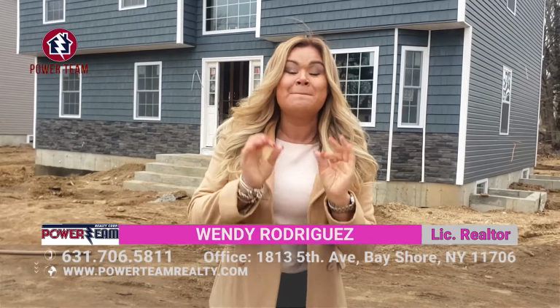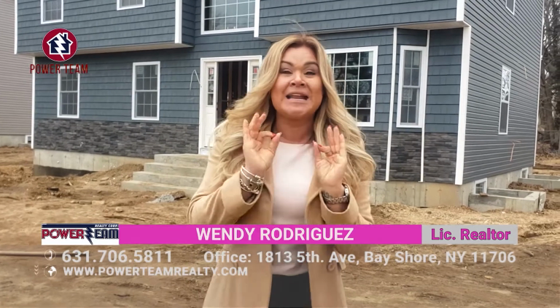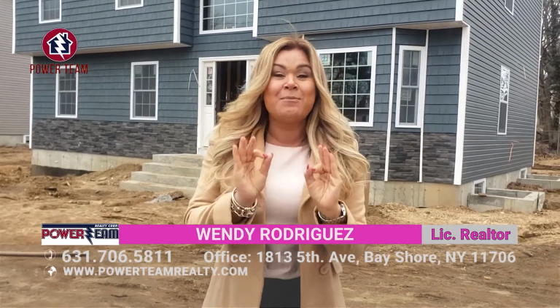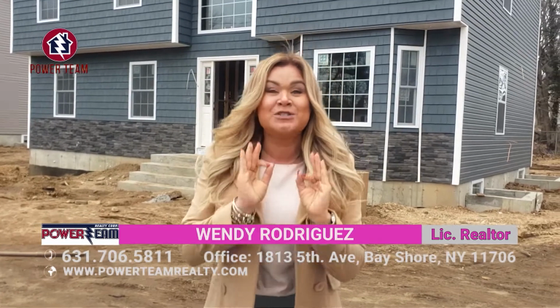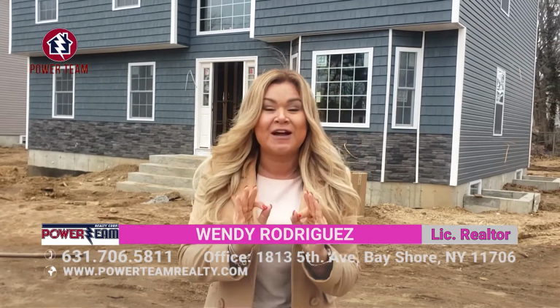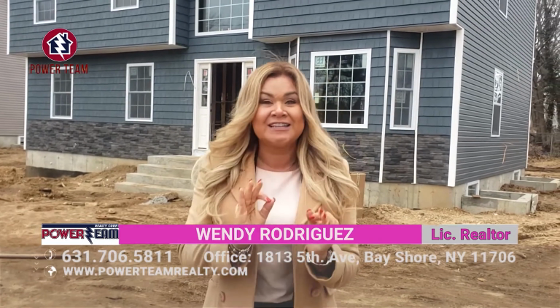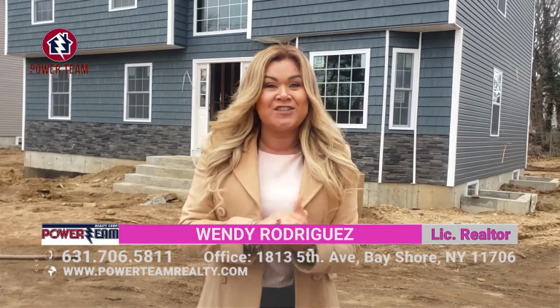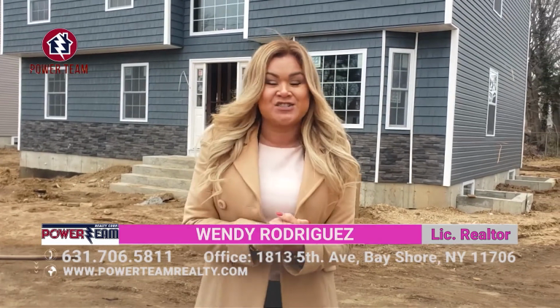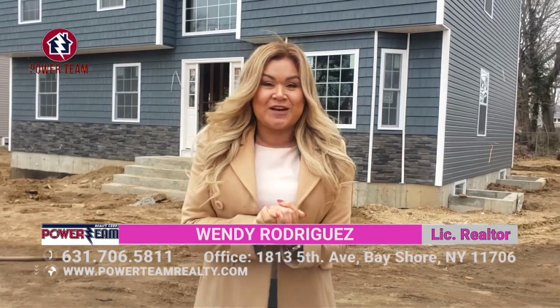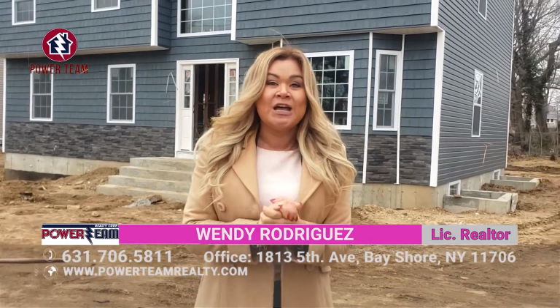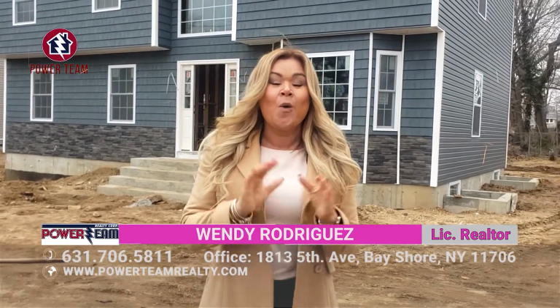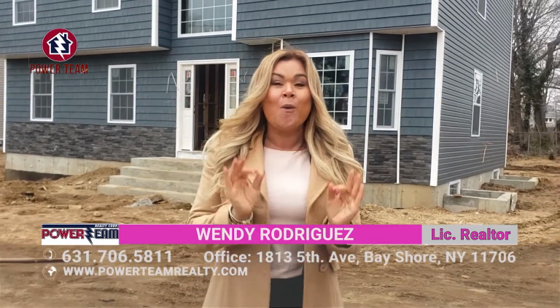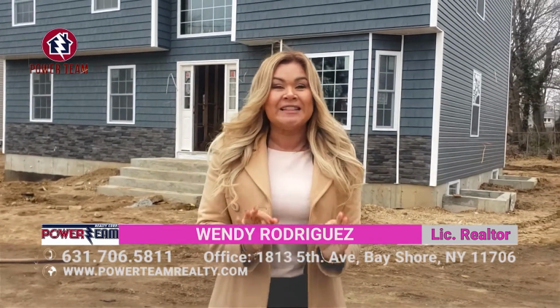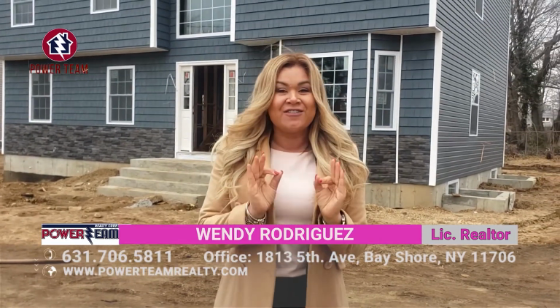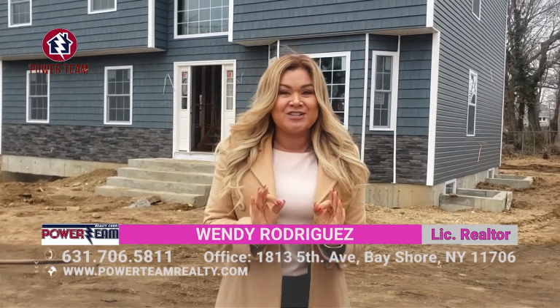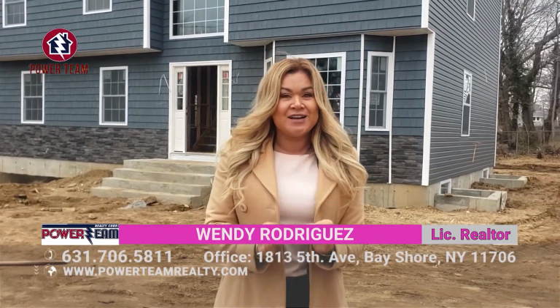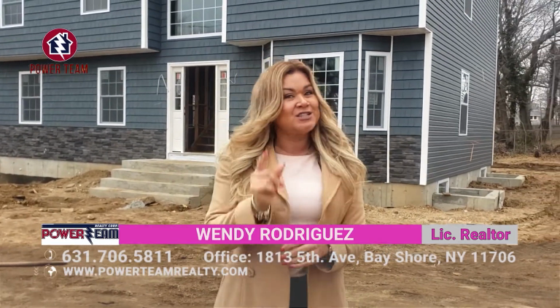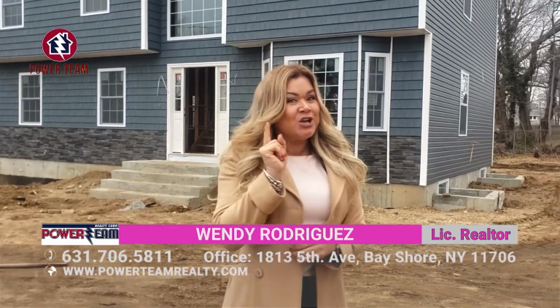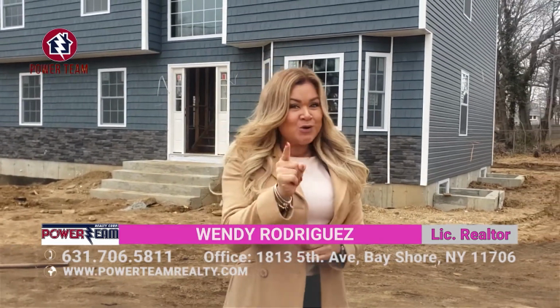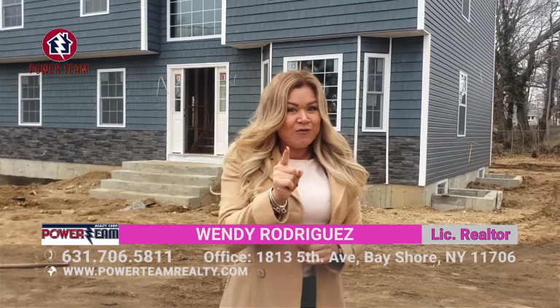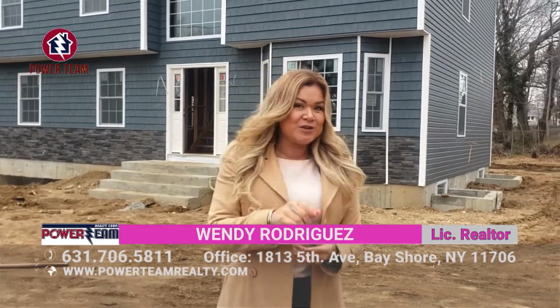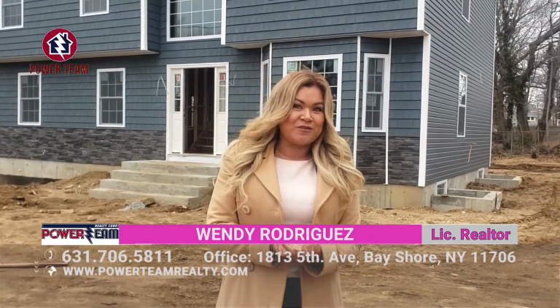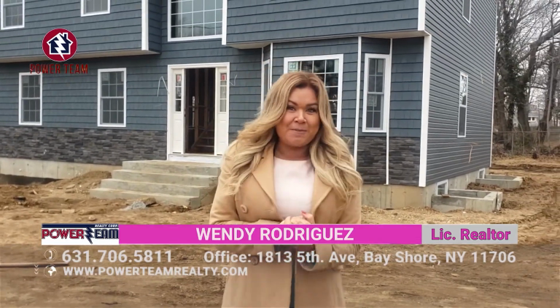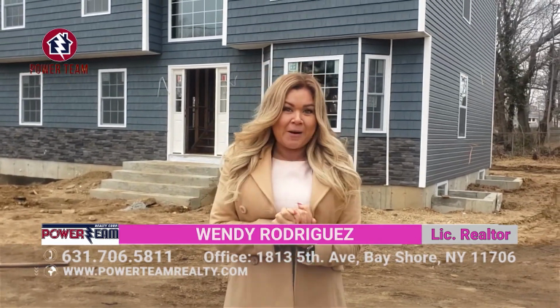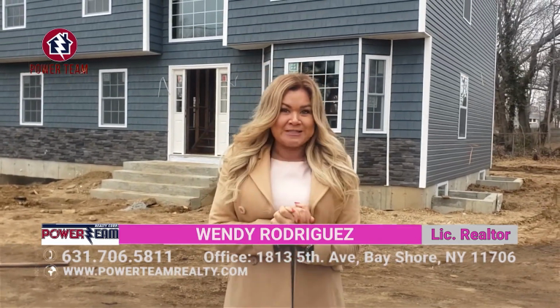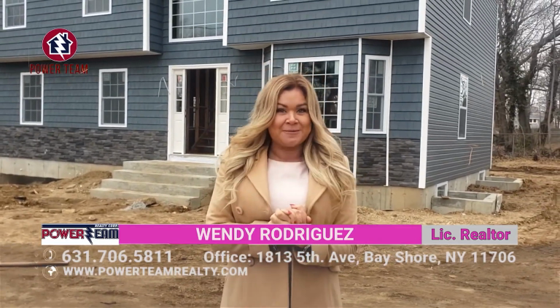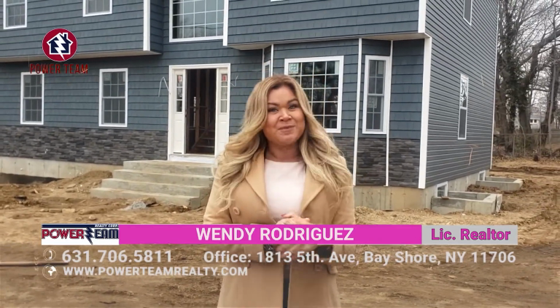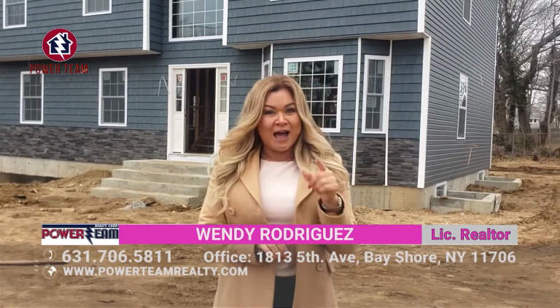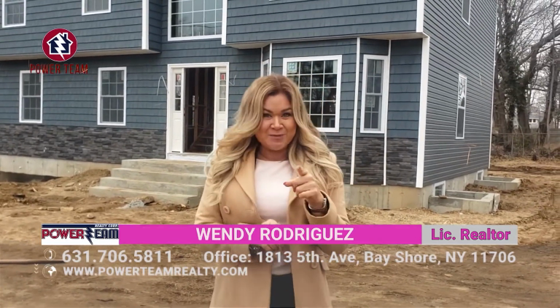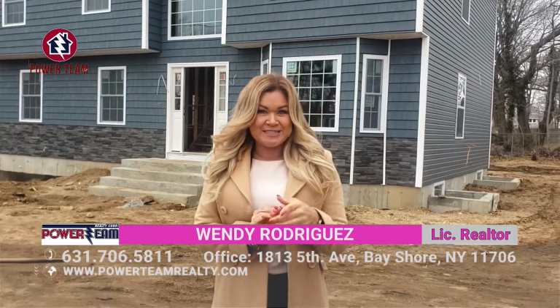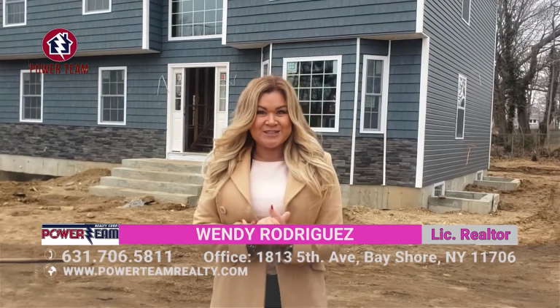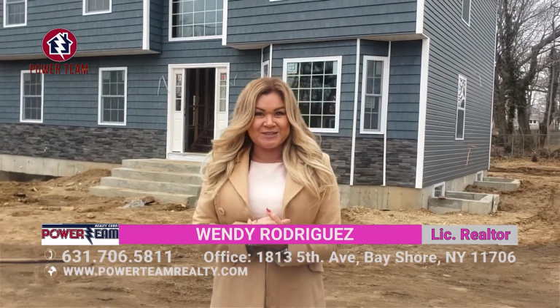My number is right there on the screen. Wendy Rodriguez, your realtor from Power Team Realty. I hope to see you soon.